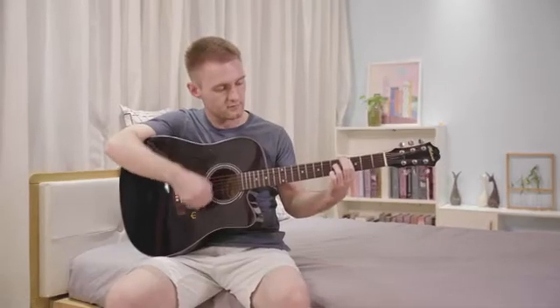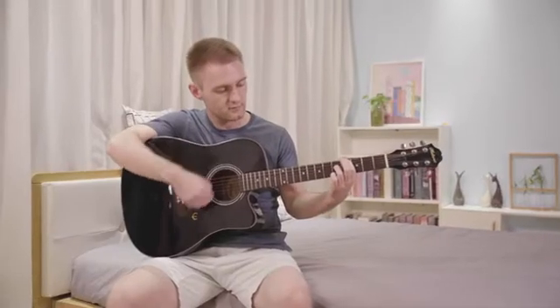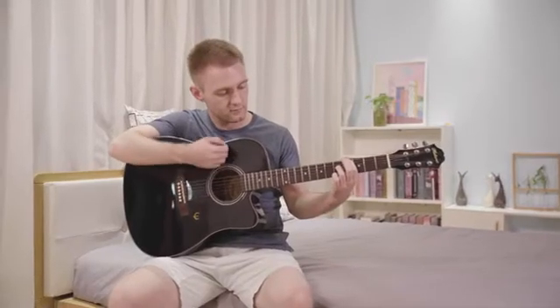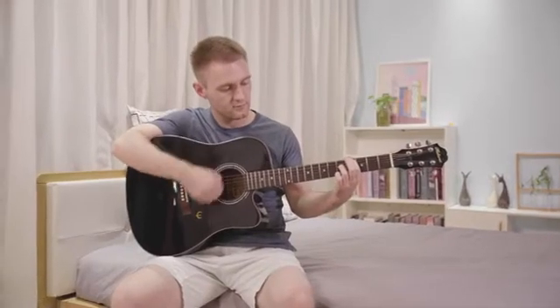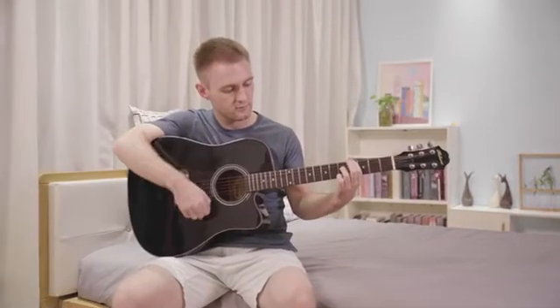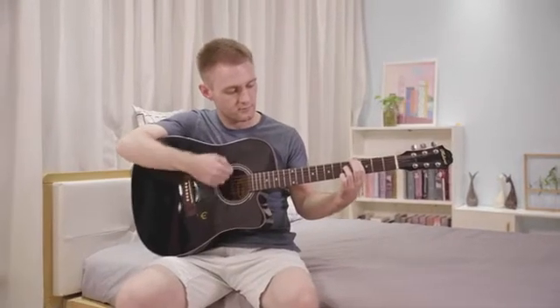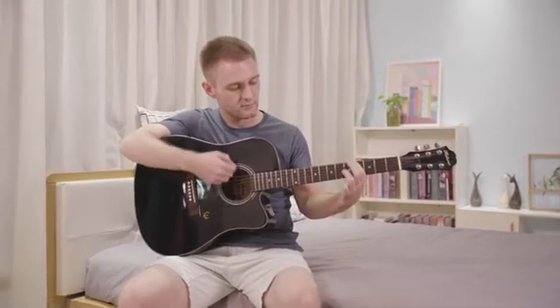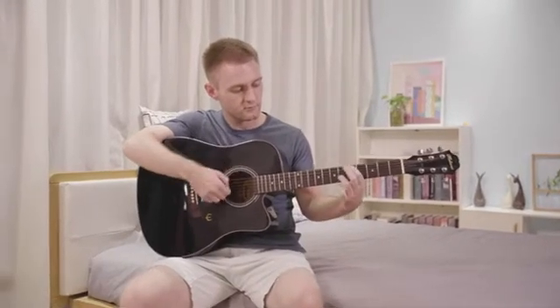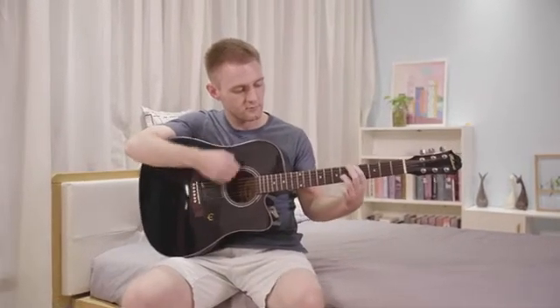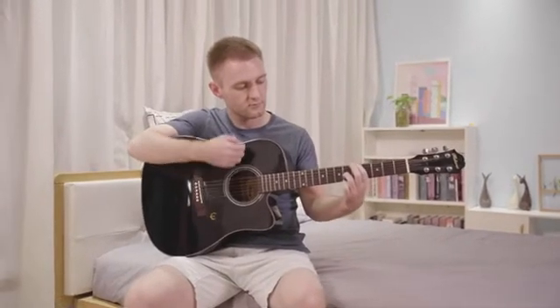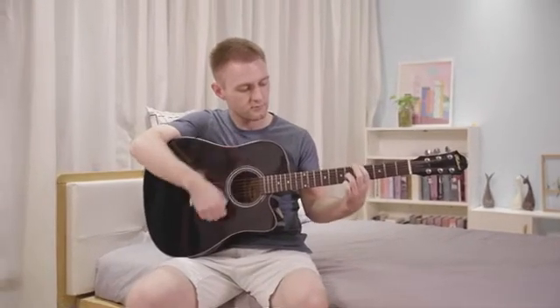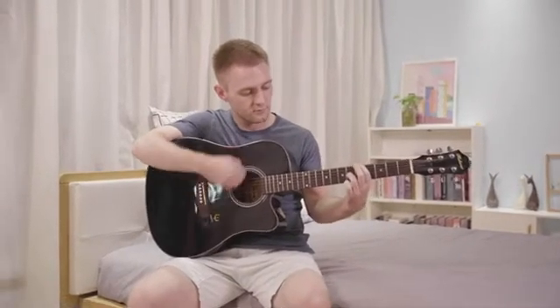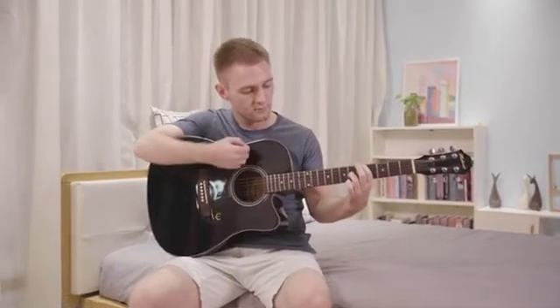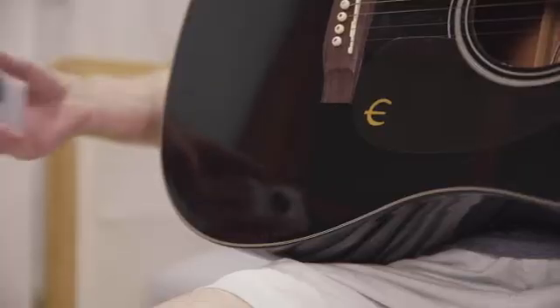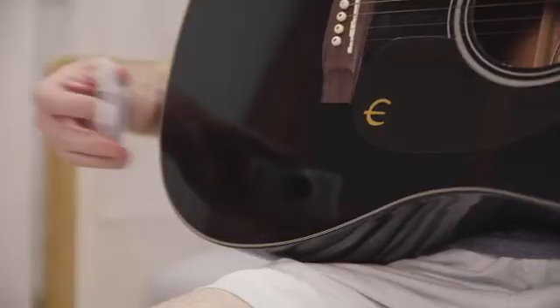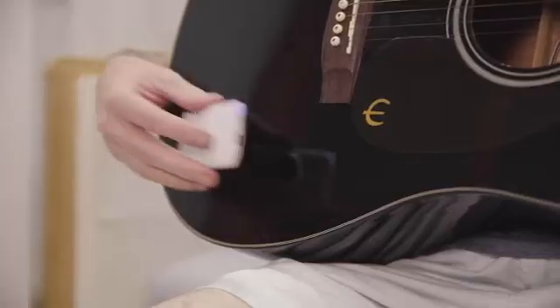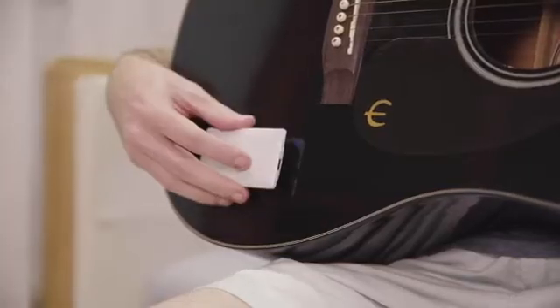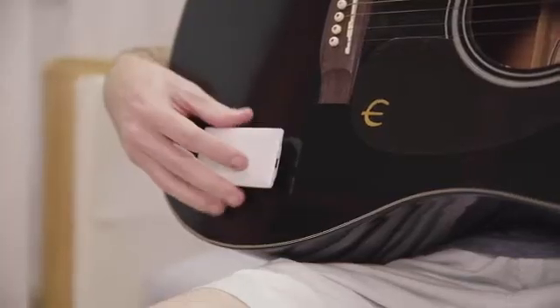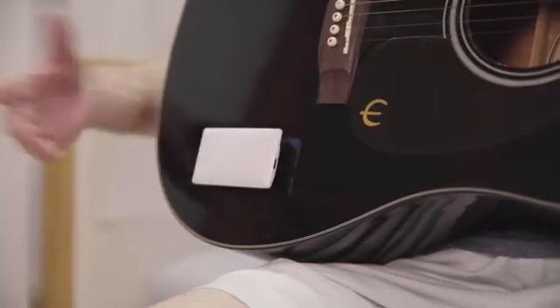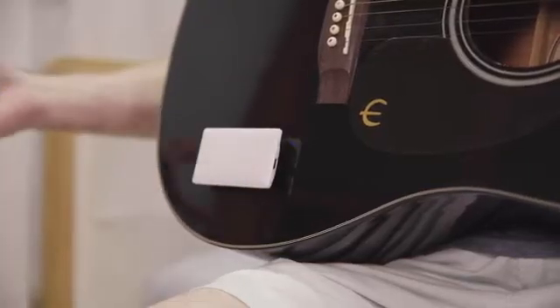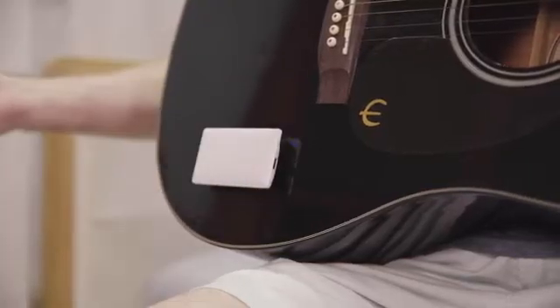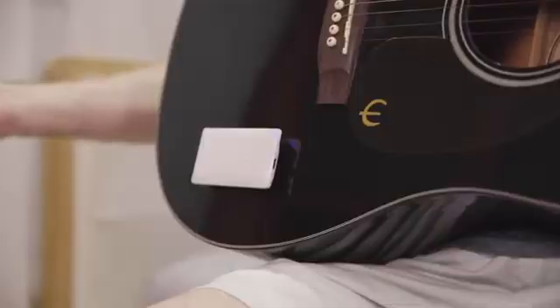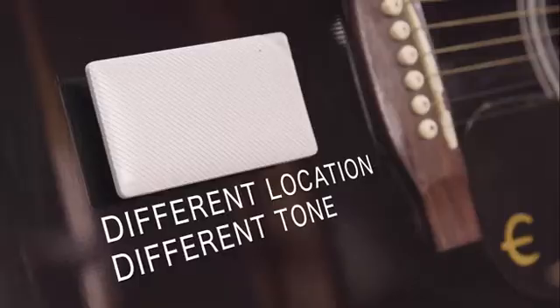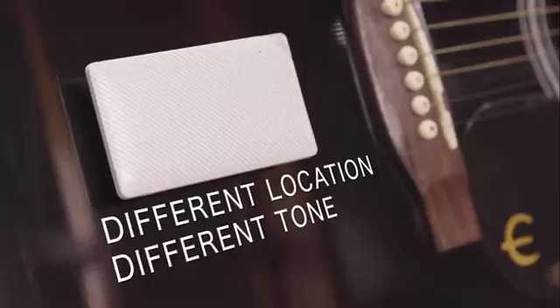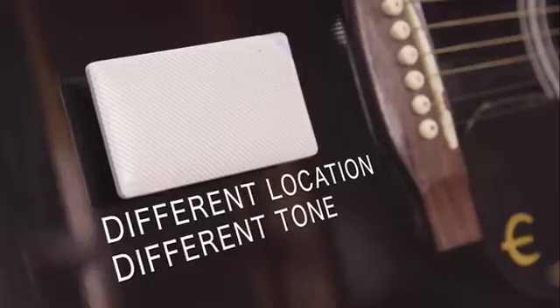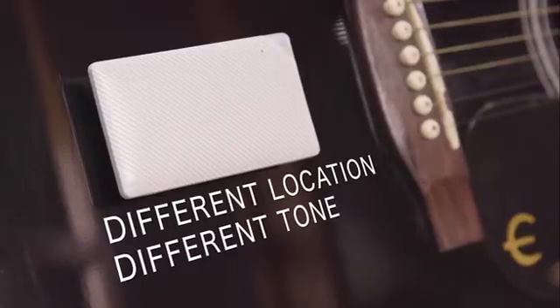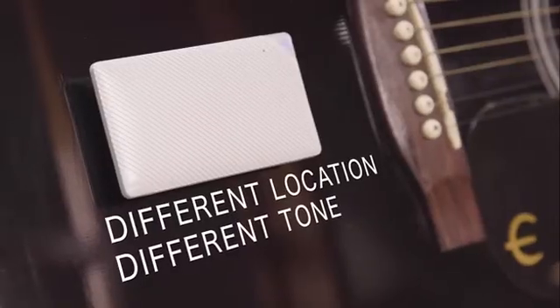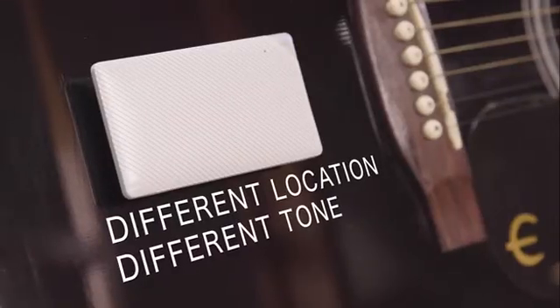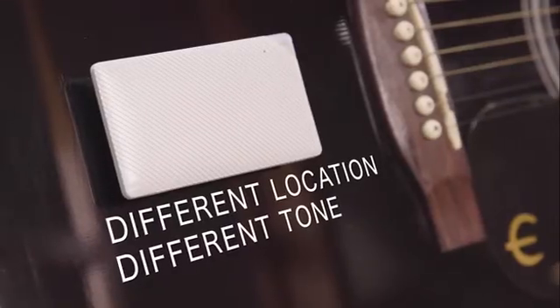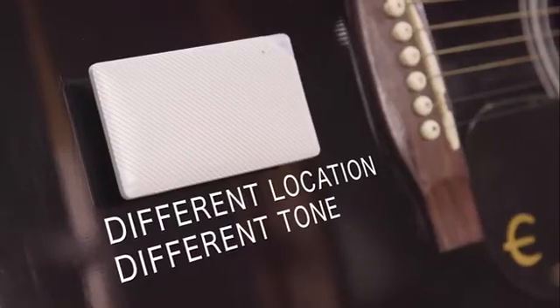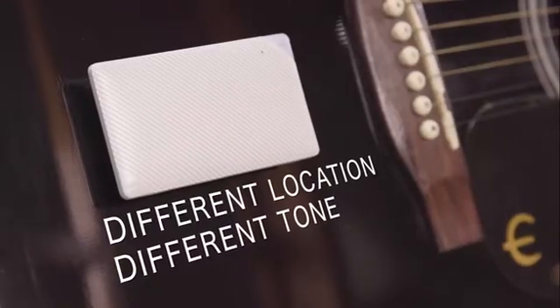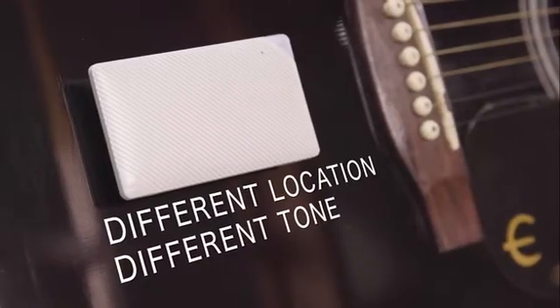You can attach the Blade Speaker to your favorite instrument. Different location, different tone.